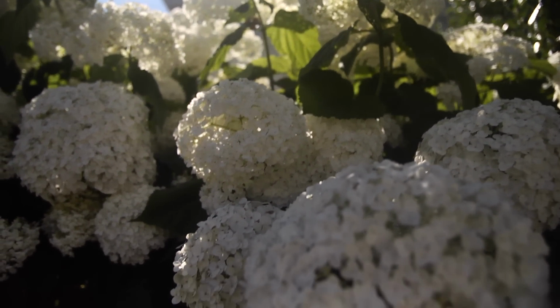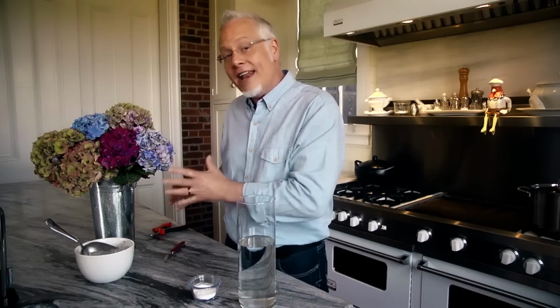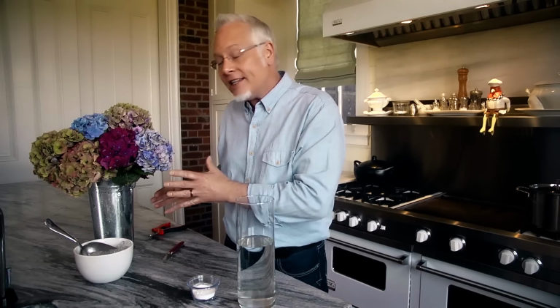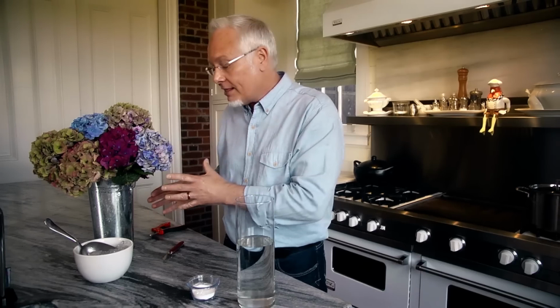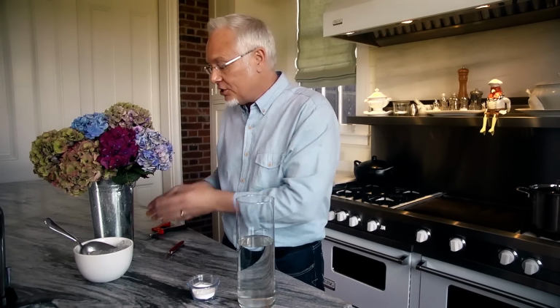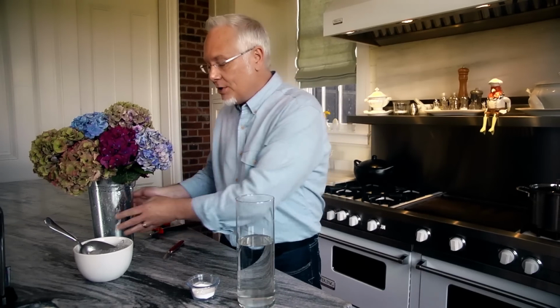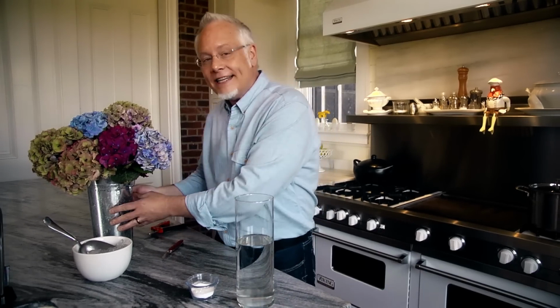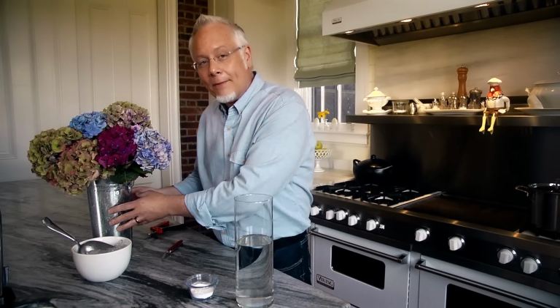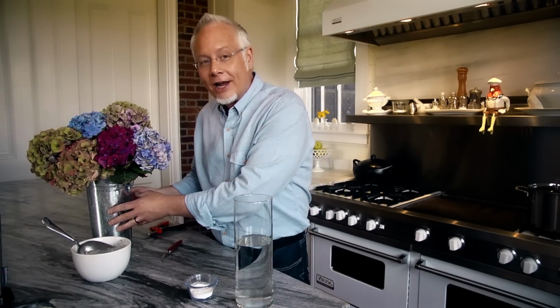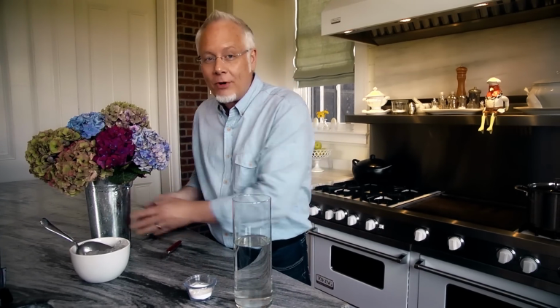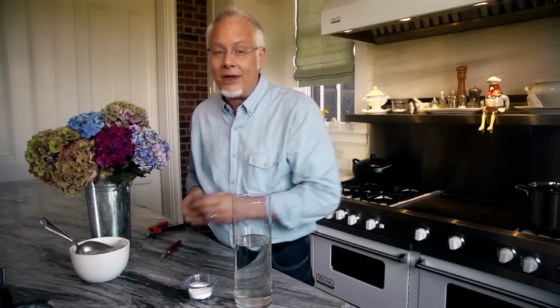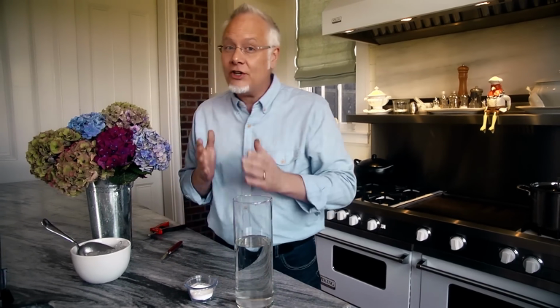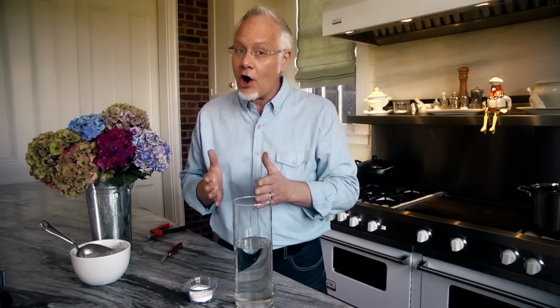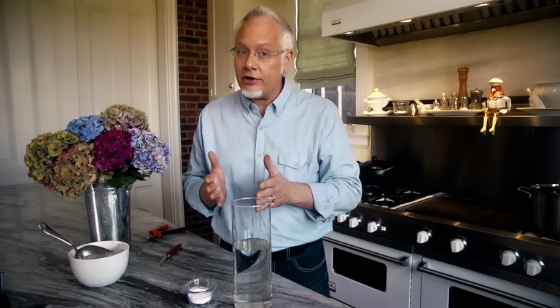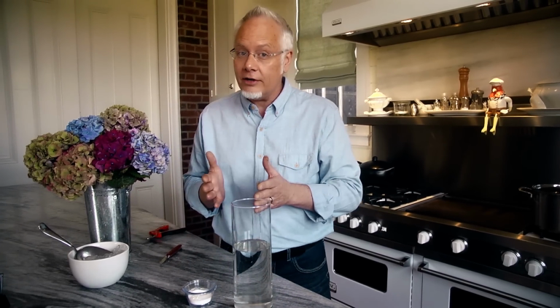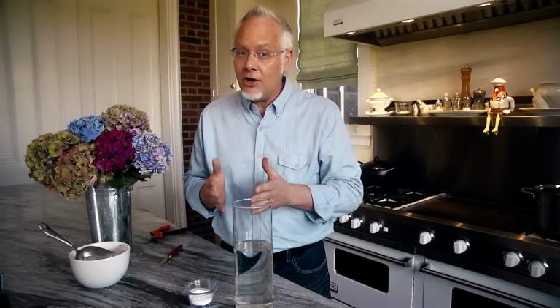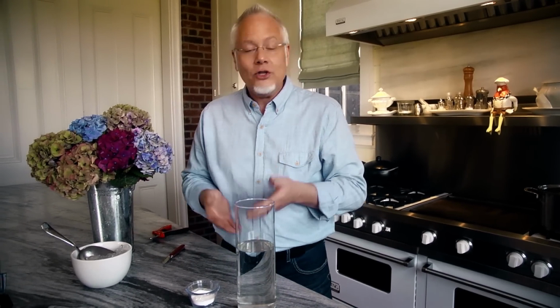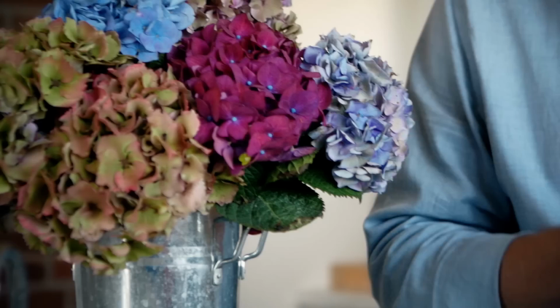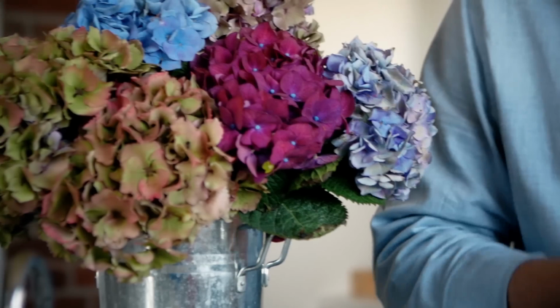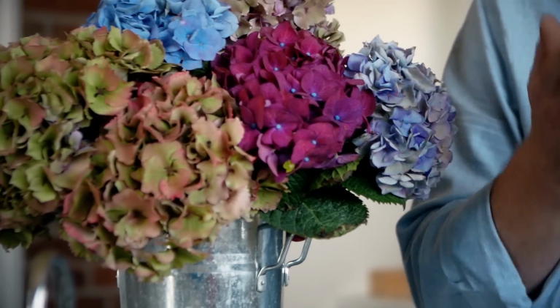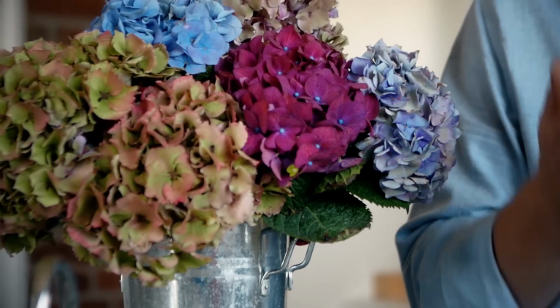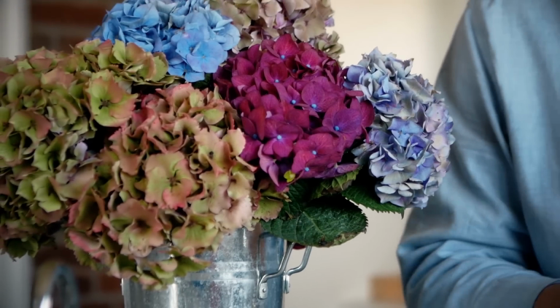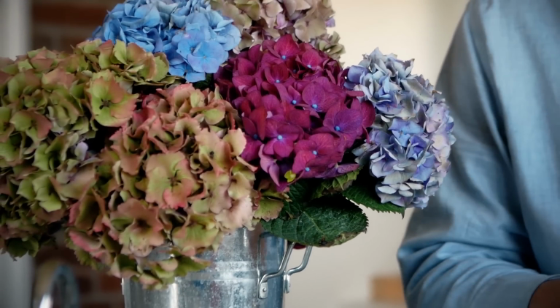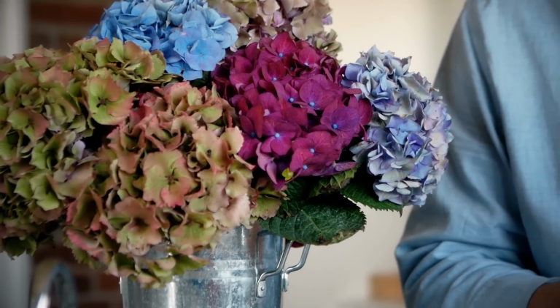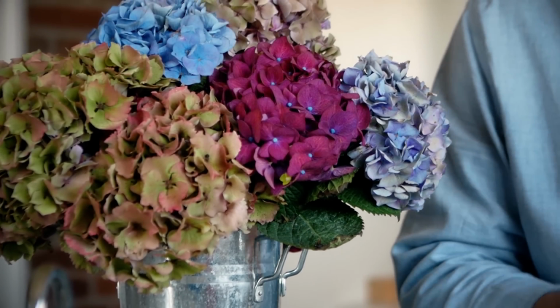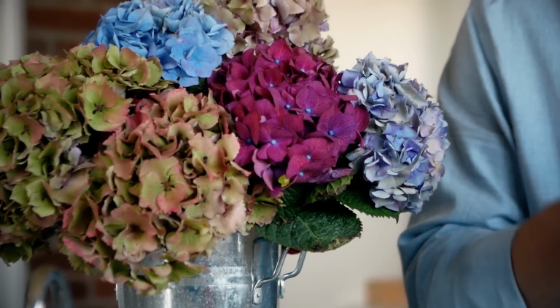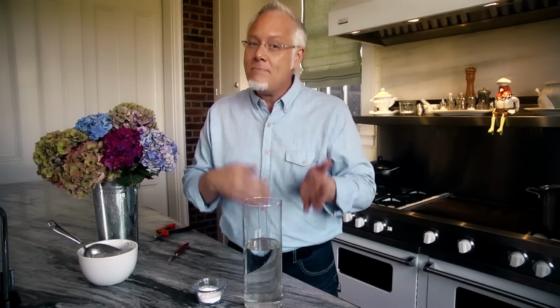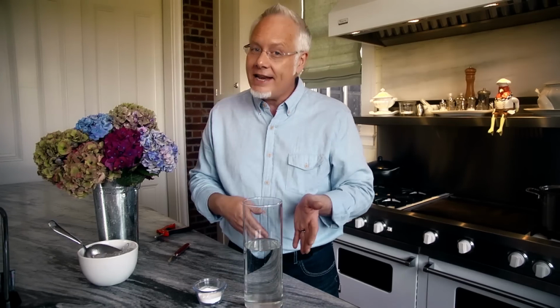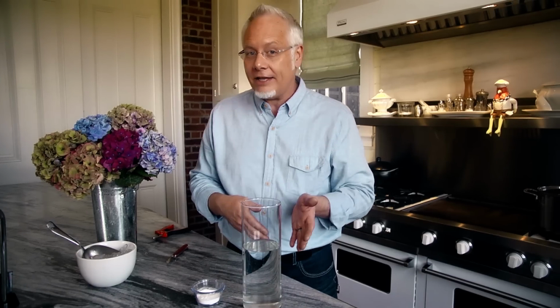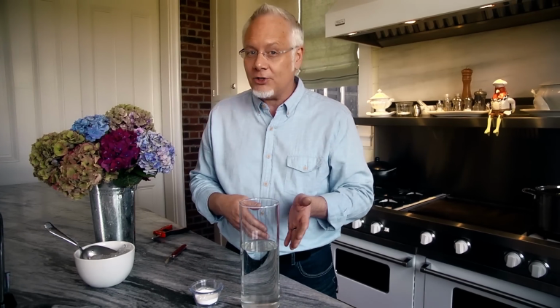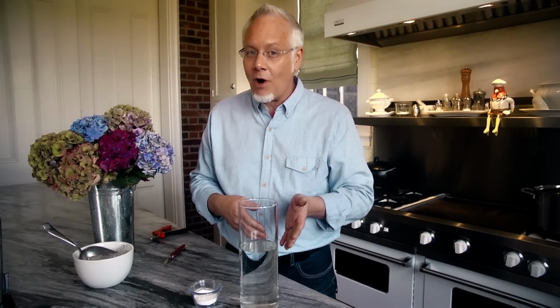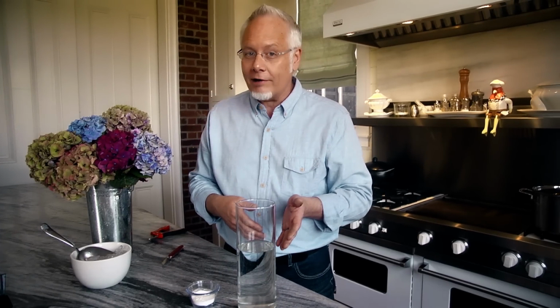The next thing I like to do is take a bucket with me to the garden, so that when I'm cutting them, I can drop them immediately into water.